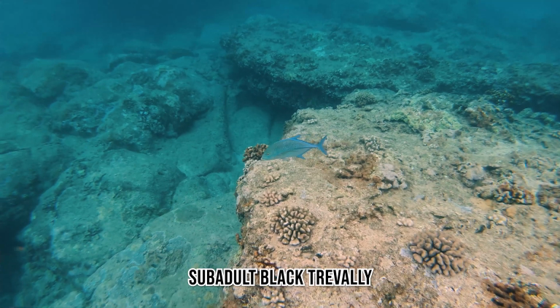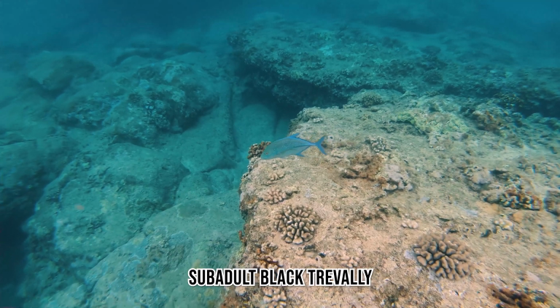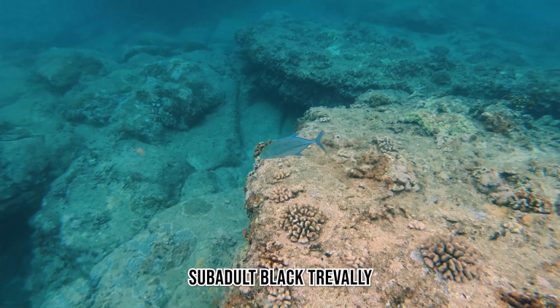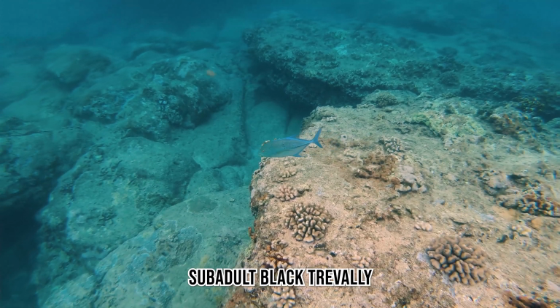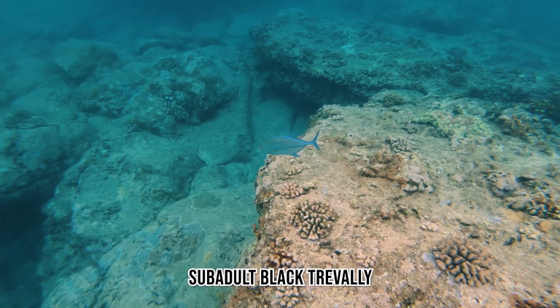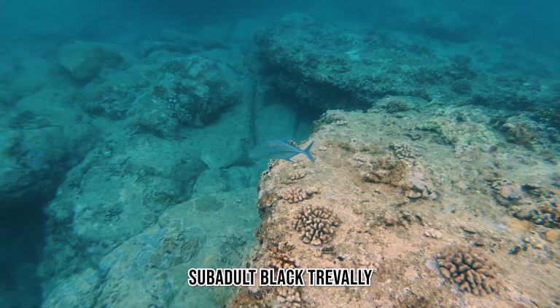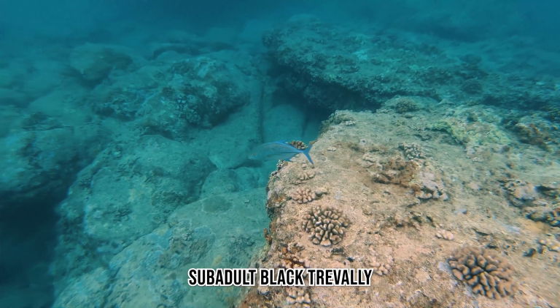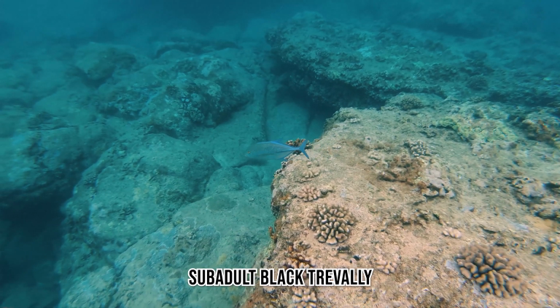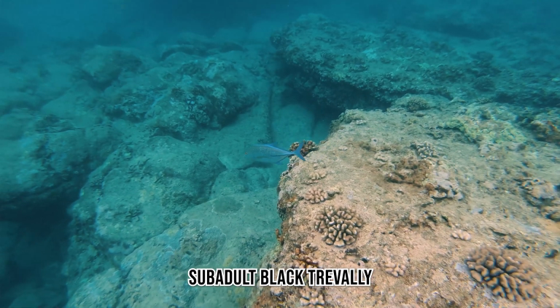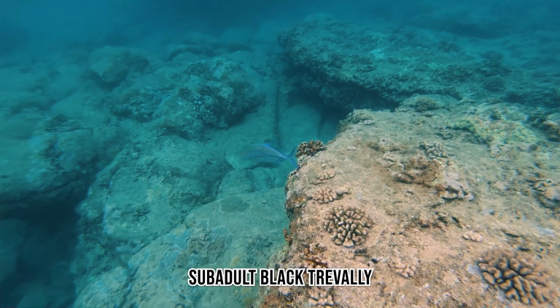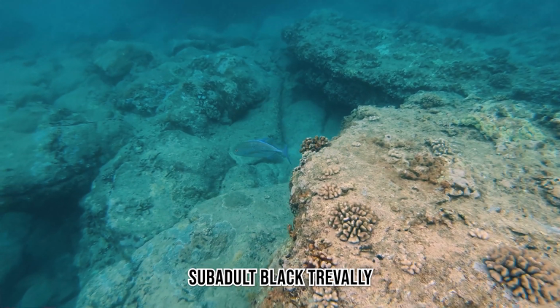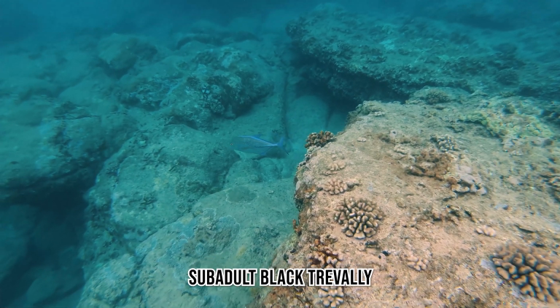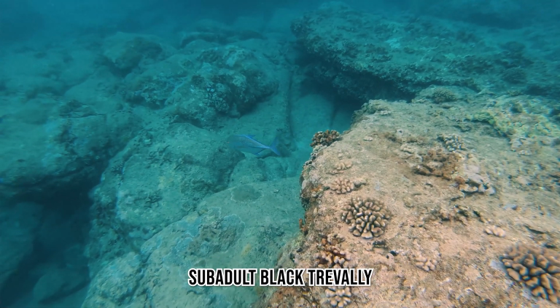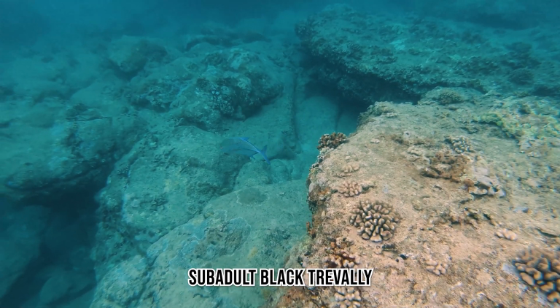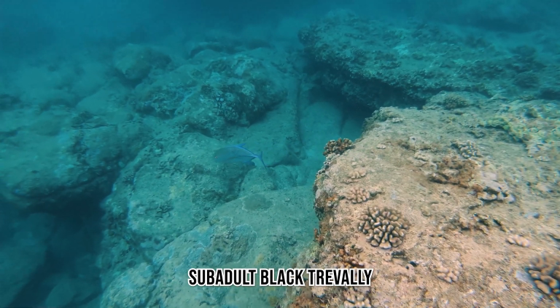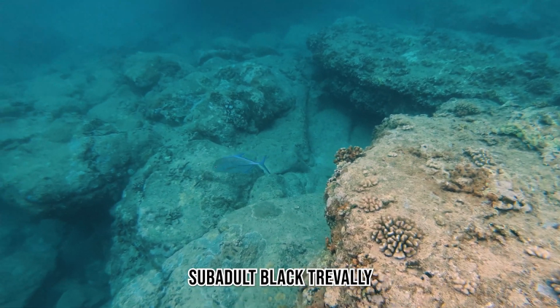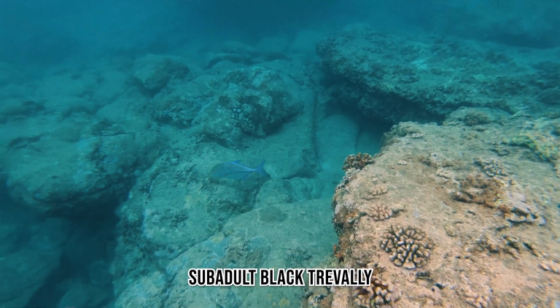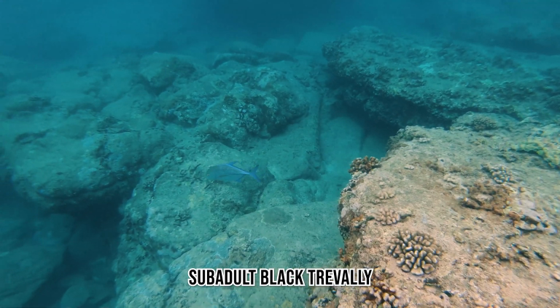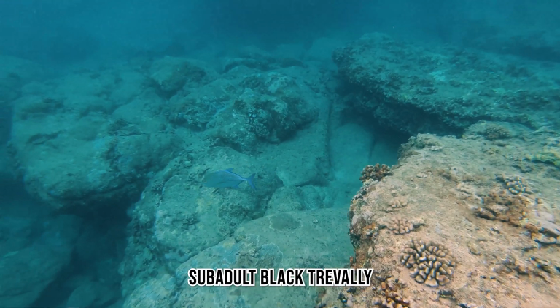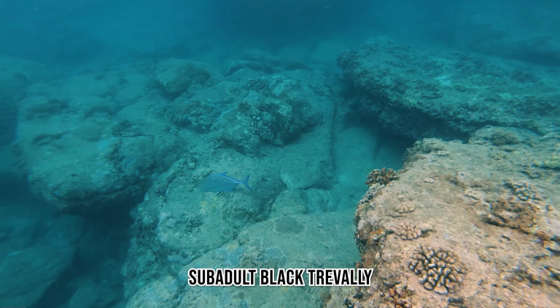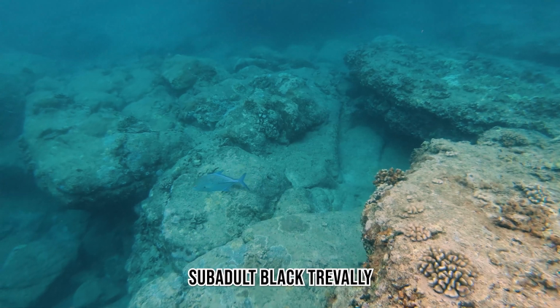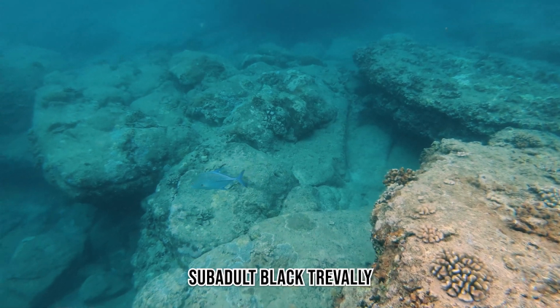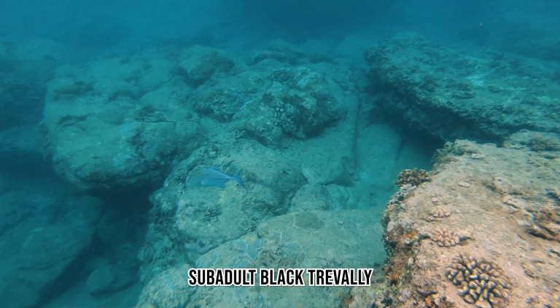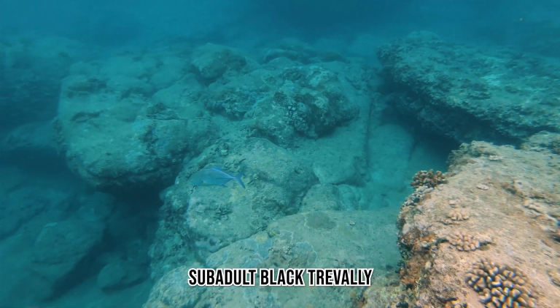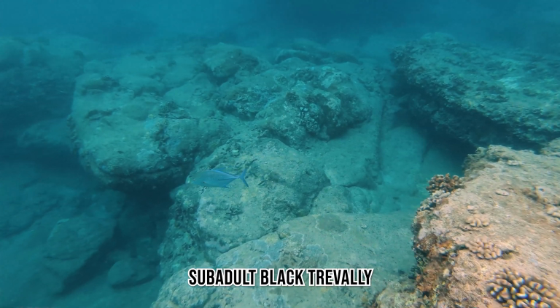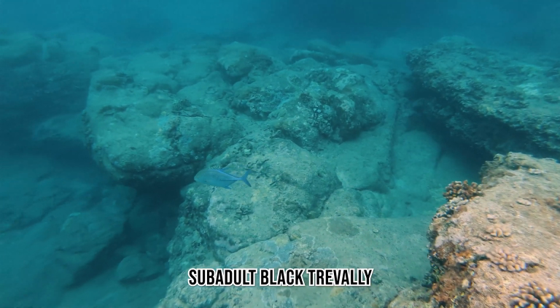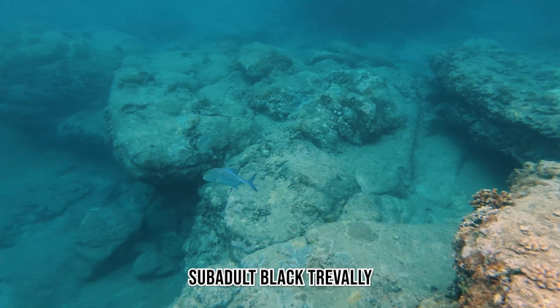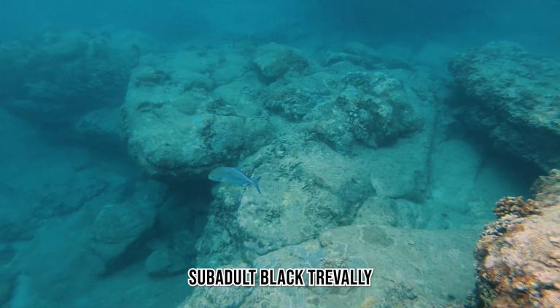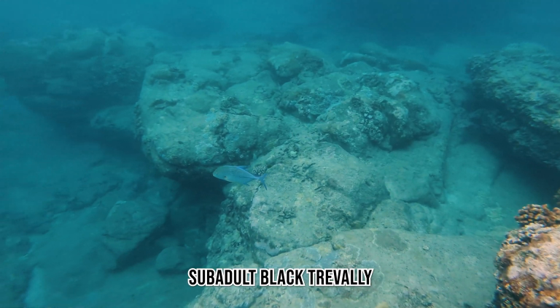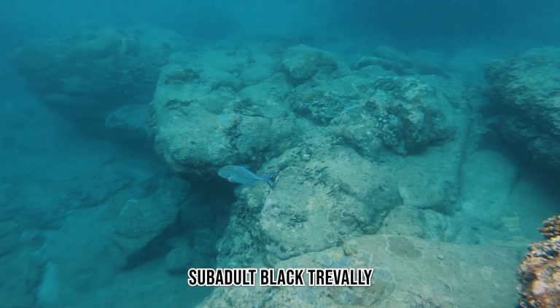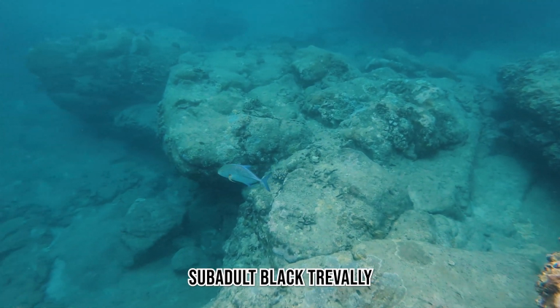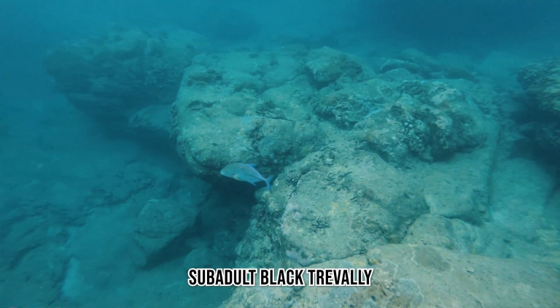This is a sub-adult Black Trevally — I often call them jacks. A lot of times you can find these guys hunting in unison with octopus in the area.